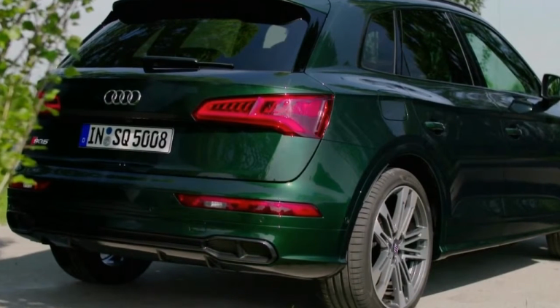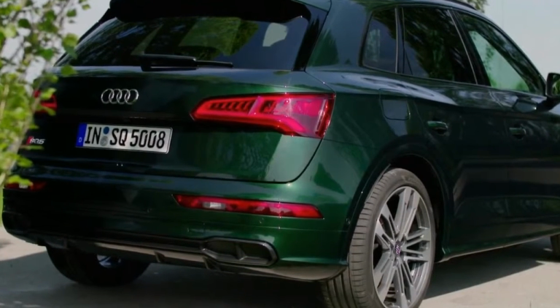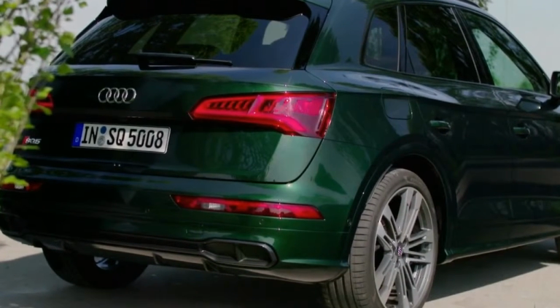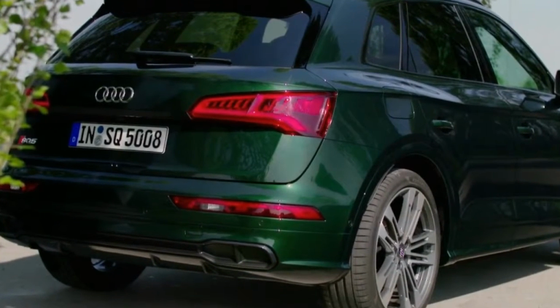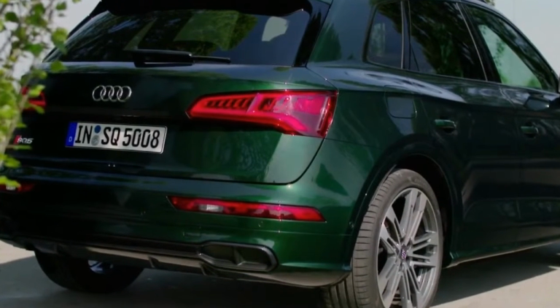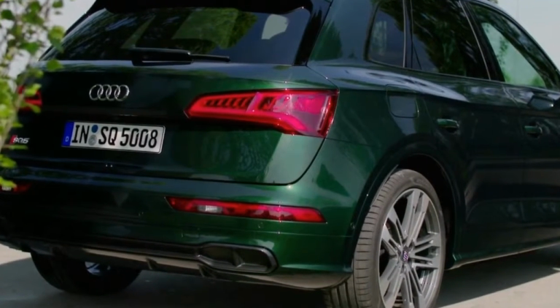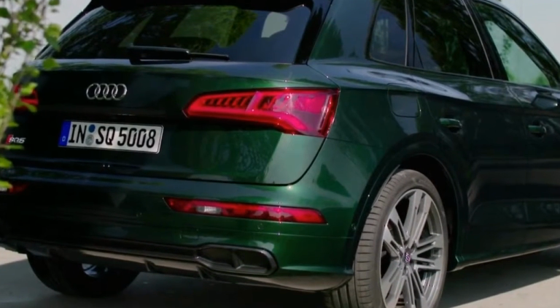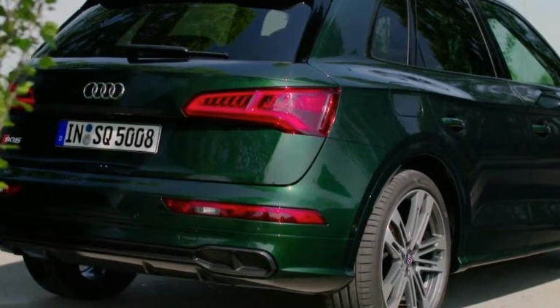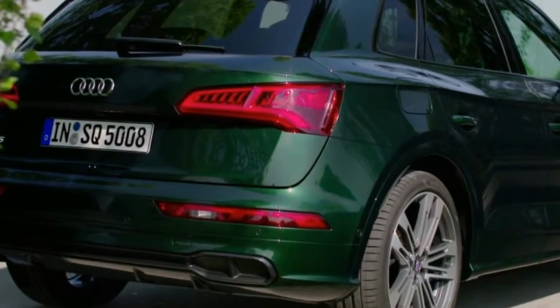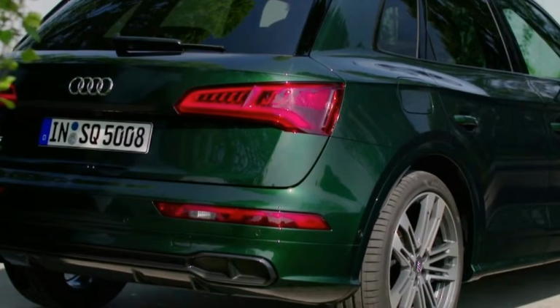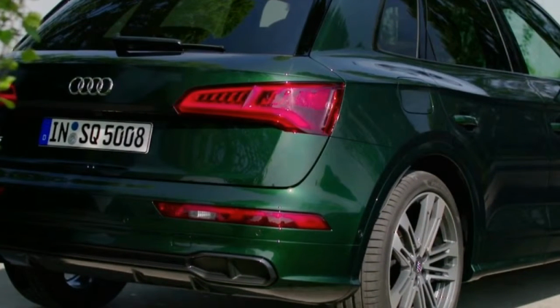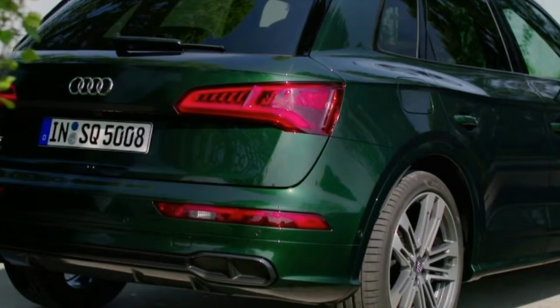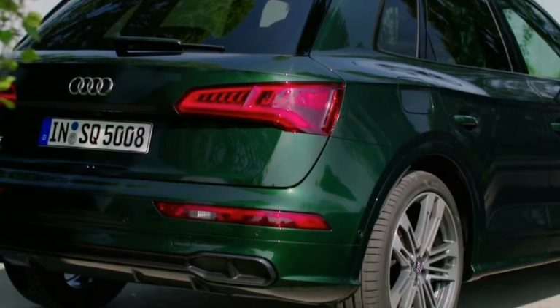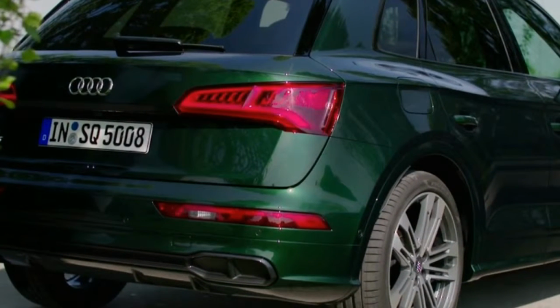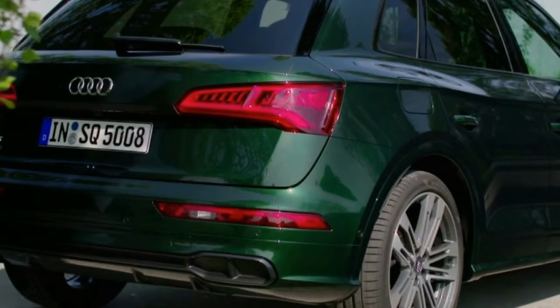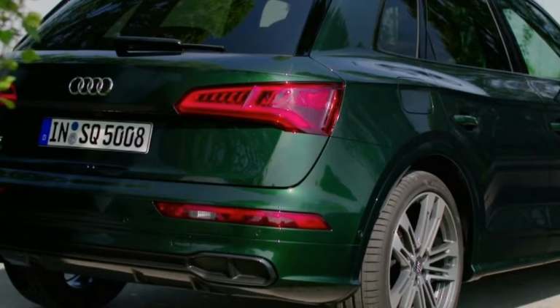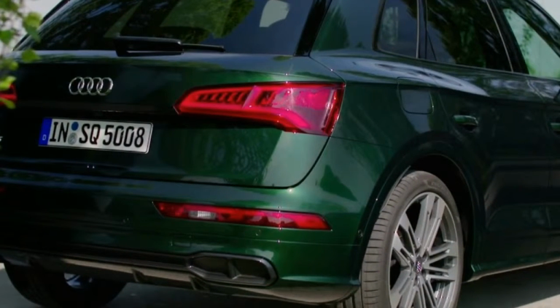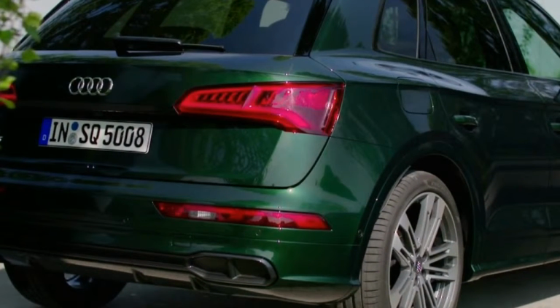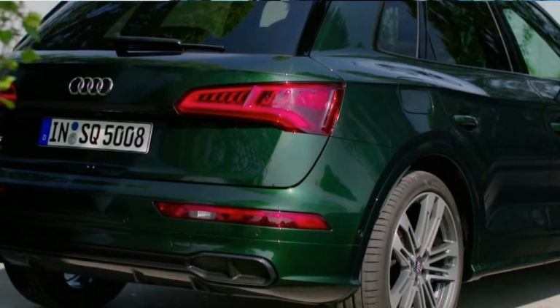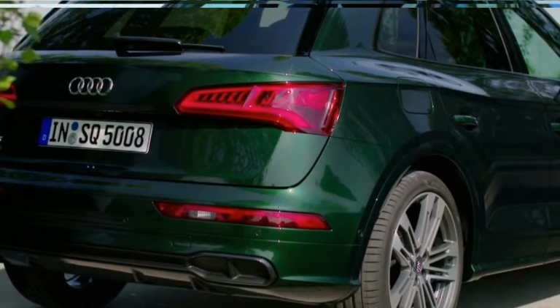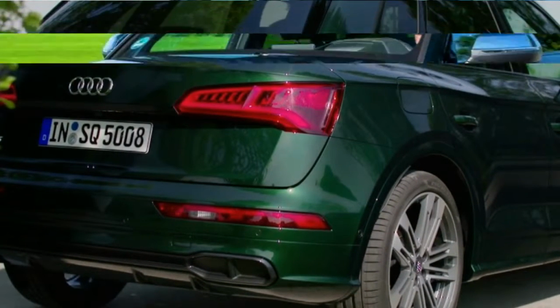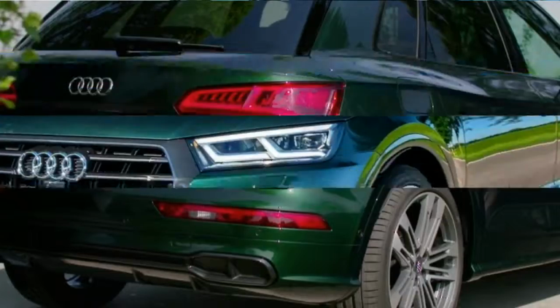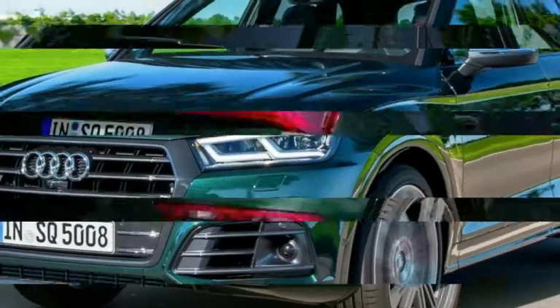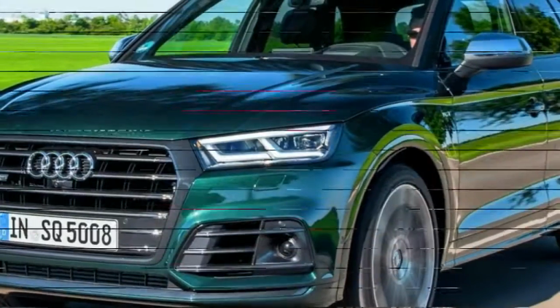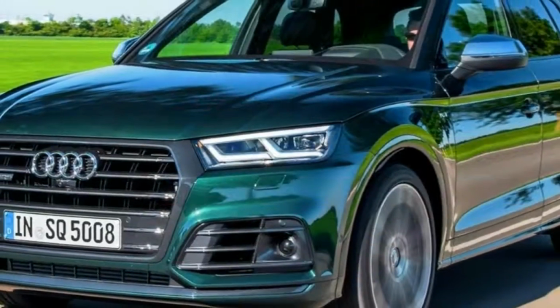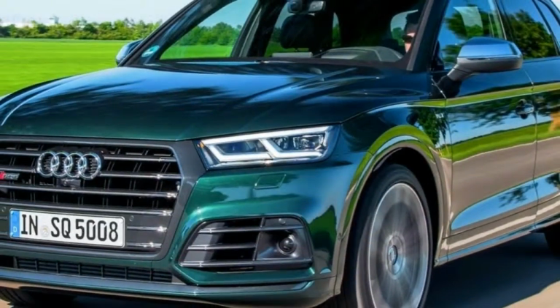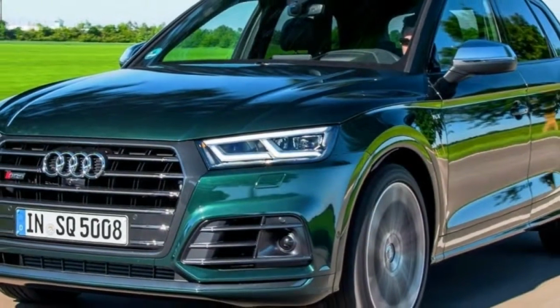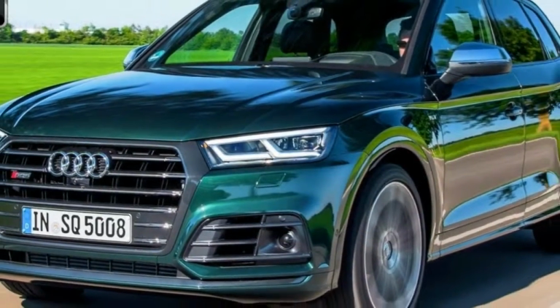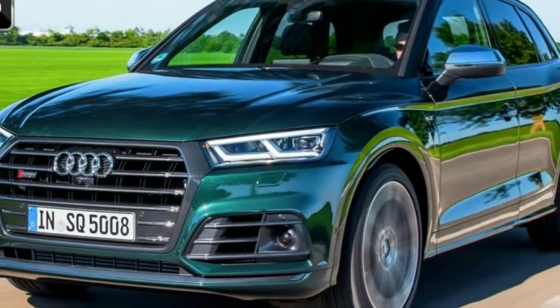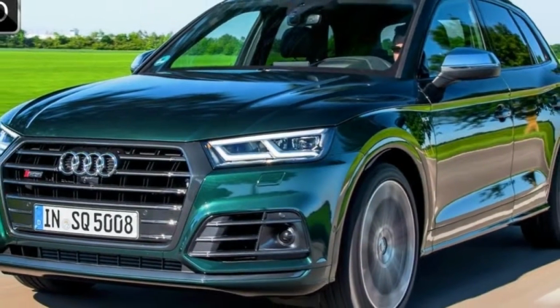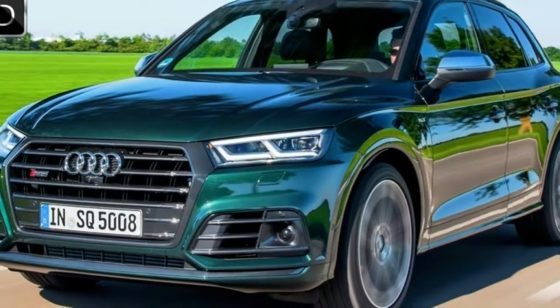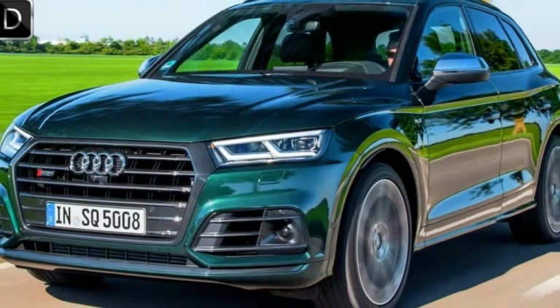The Q5 manages a 7.5 ranking on our scale, reflective of its good looks and good safety scores.